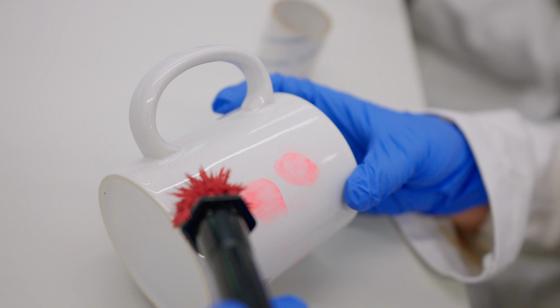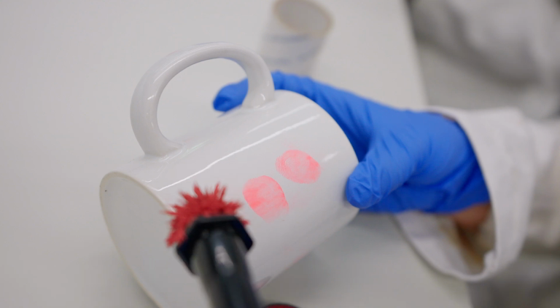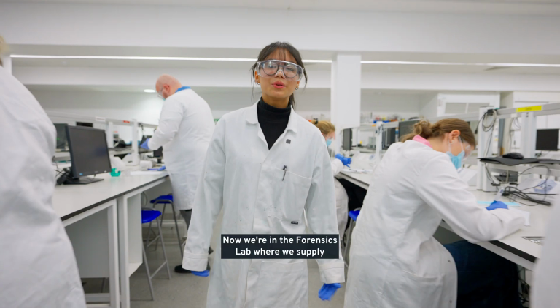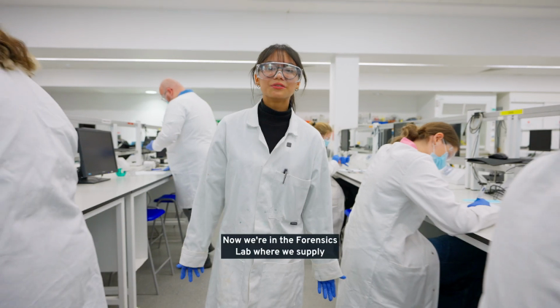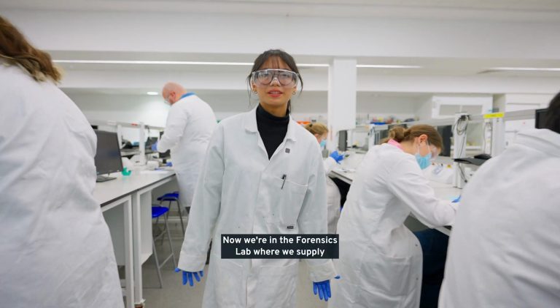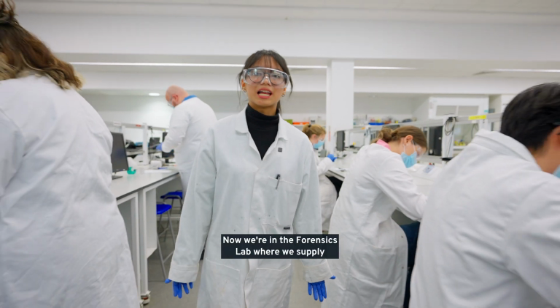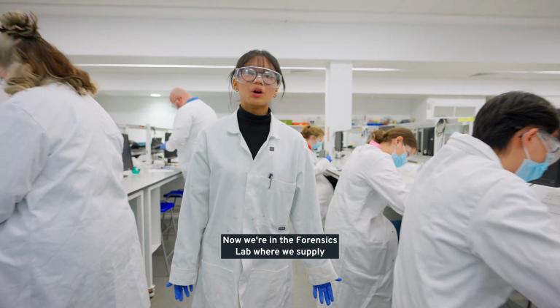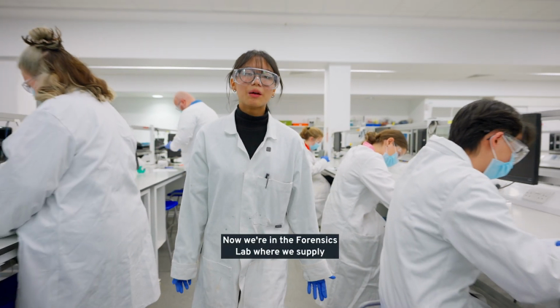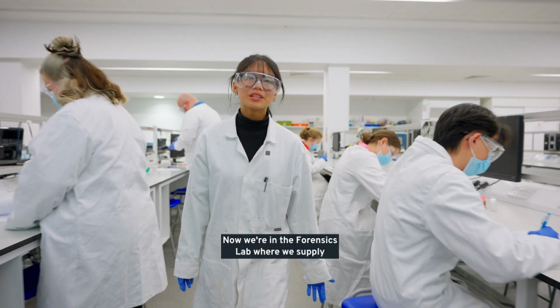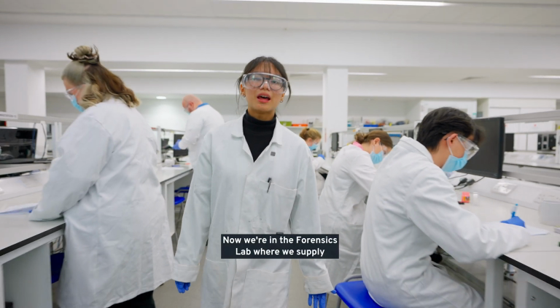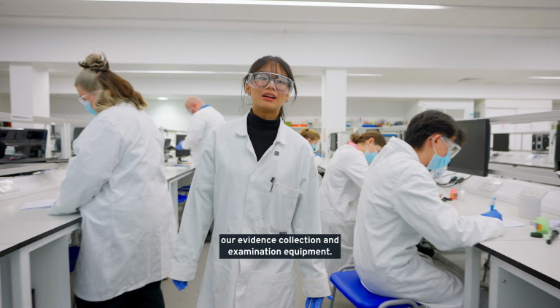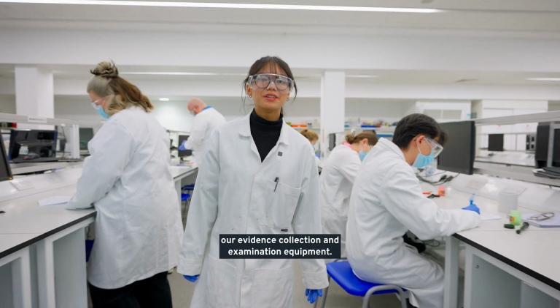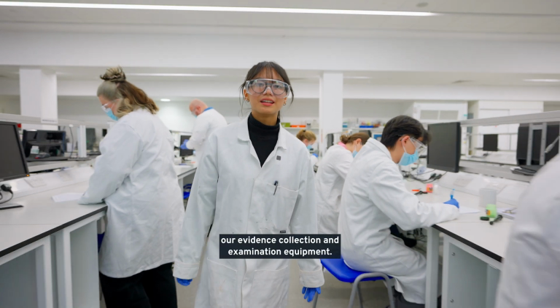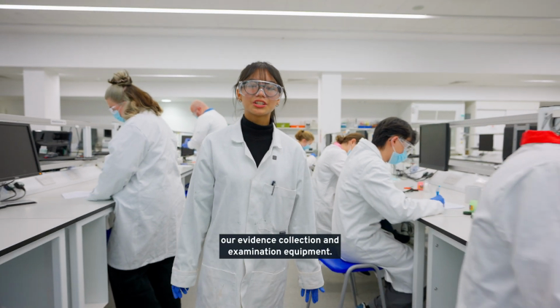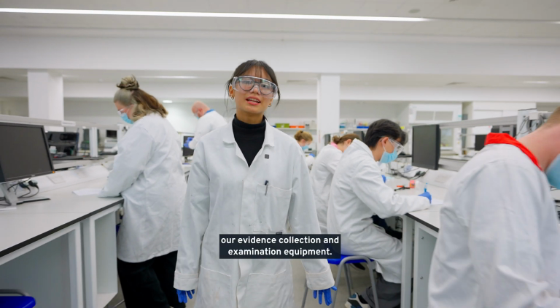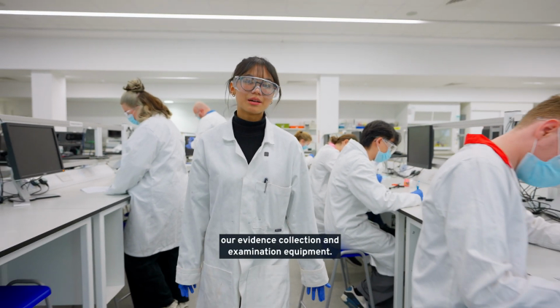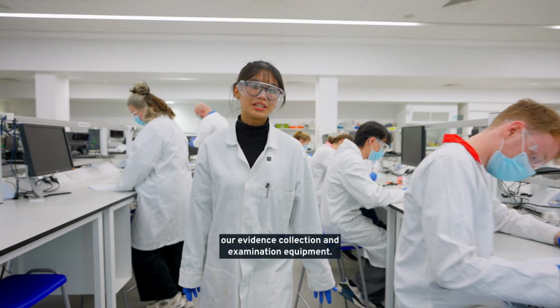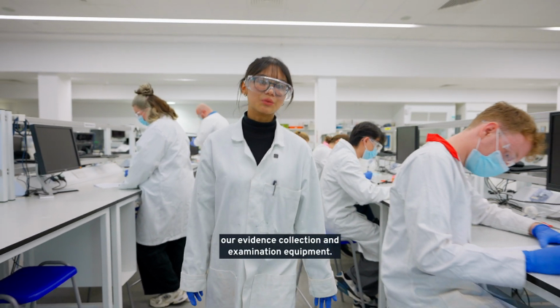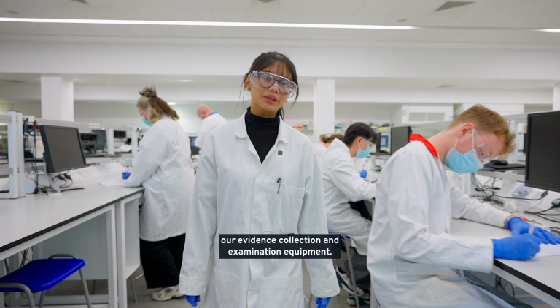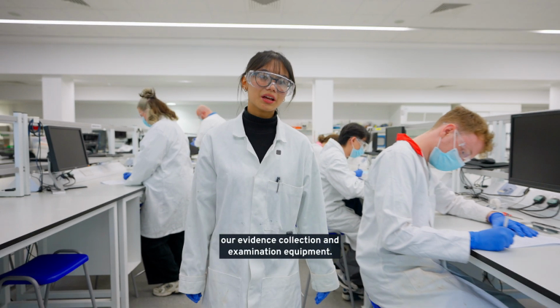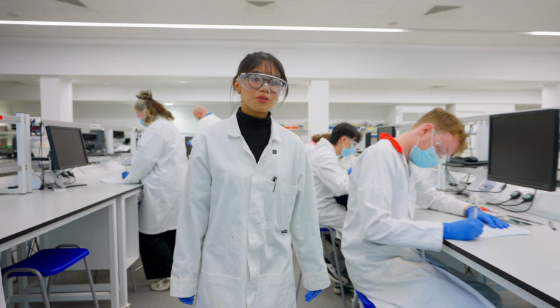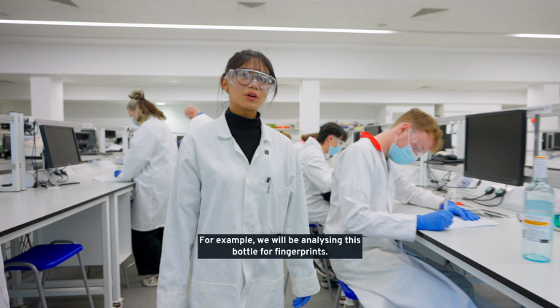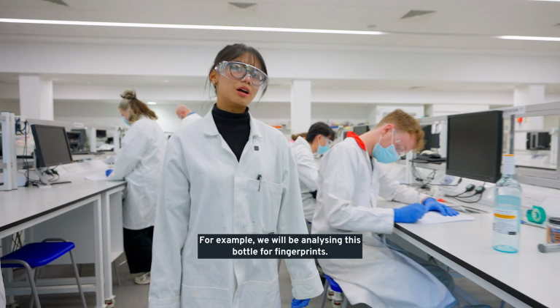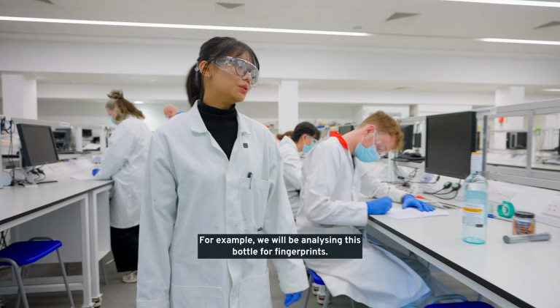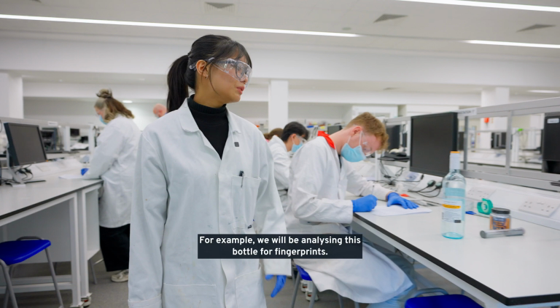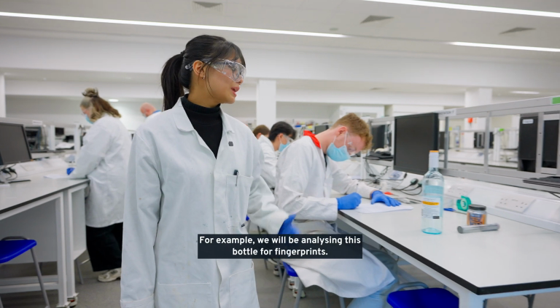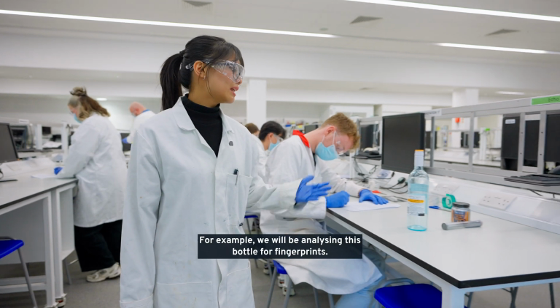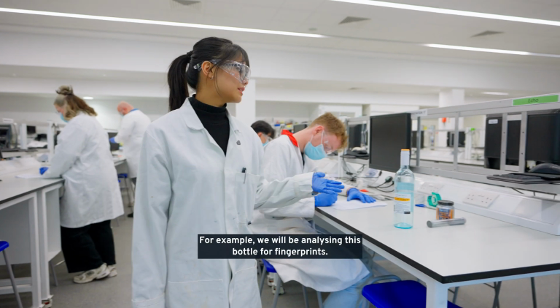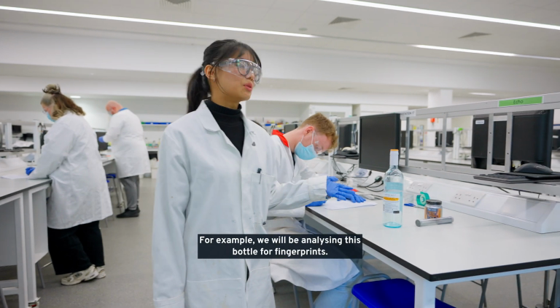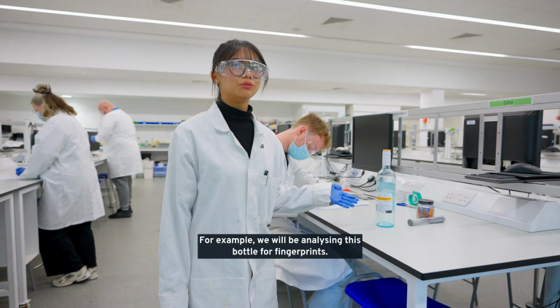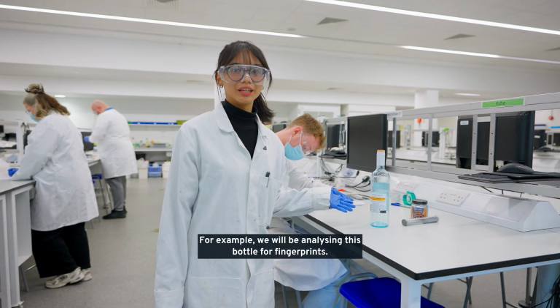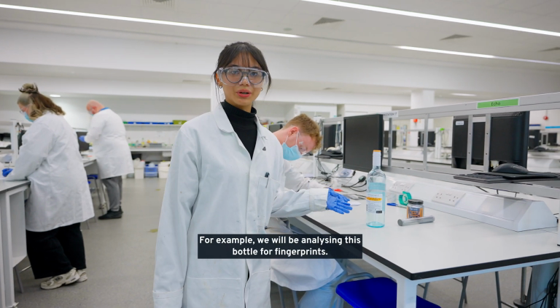Now we're in the forensics lab where we supply our evidence collection and examination equipment. For example, we will be analysing this bottle for fingerprints.